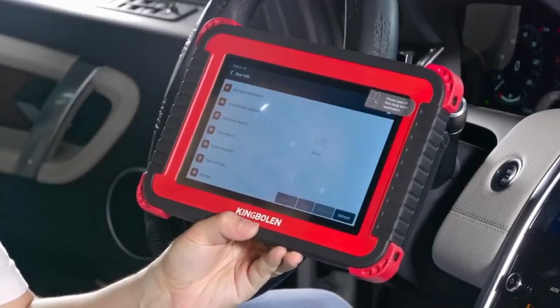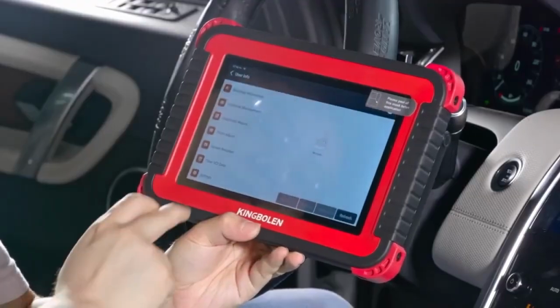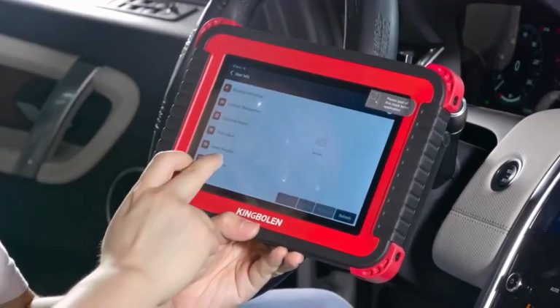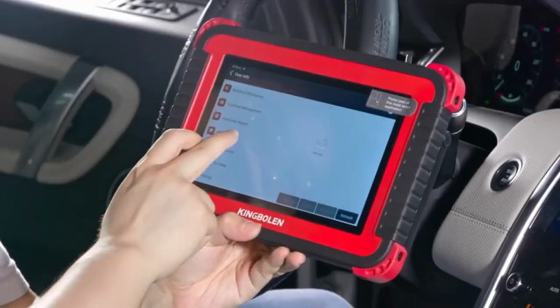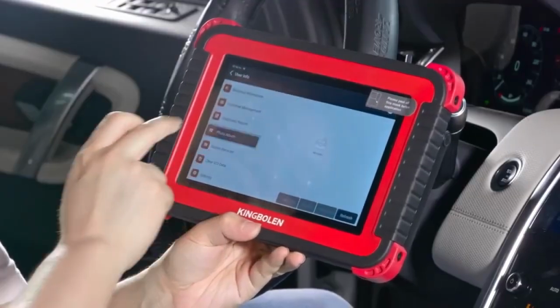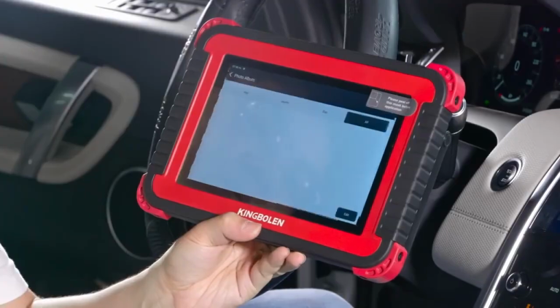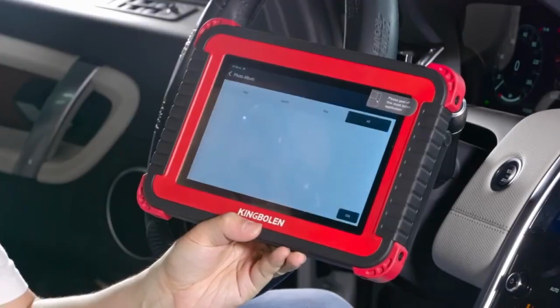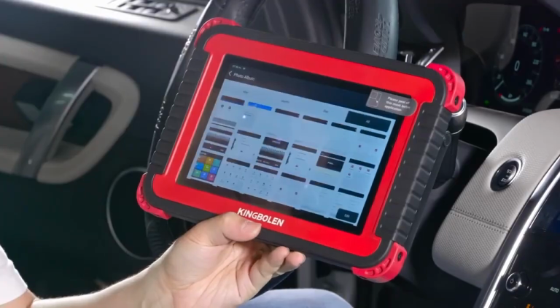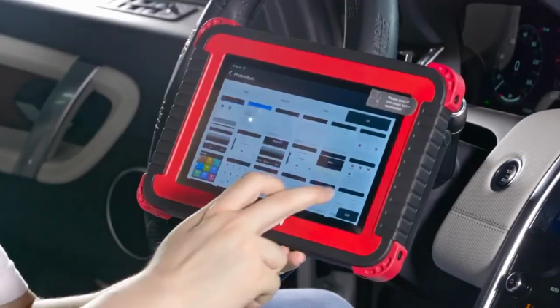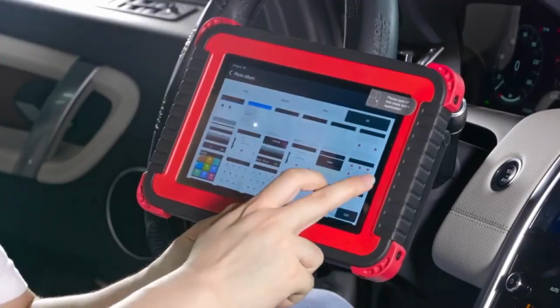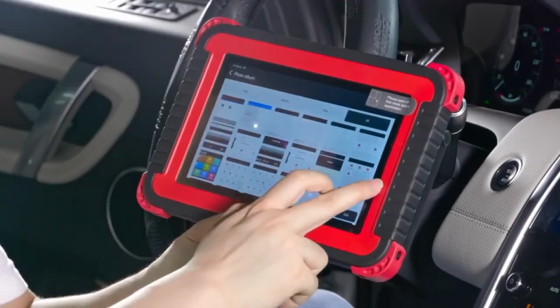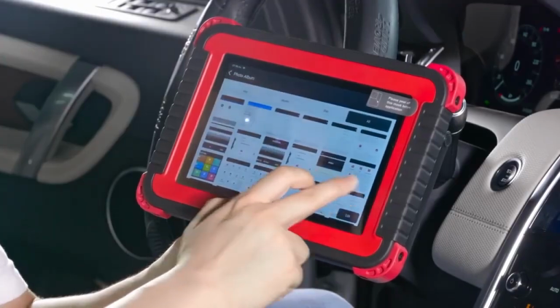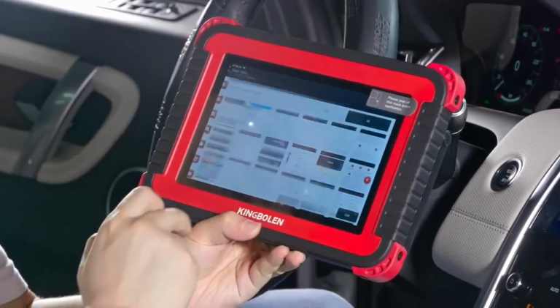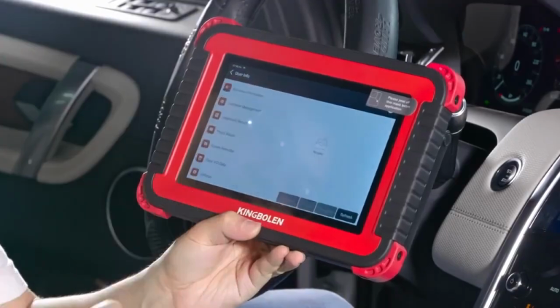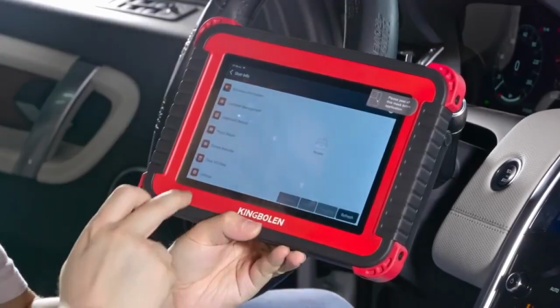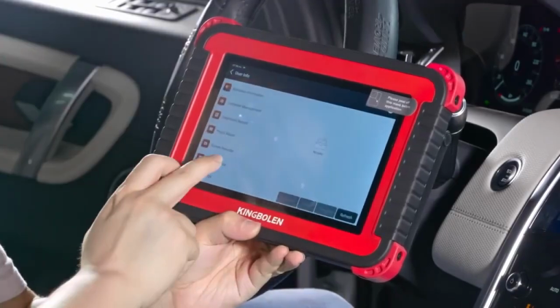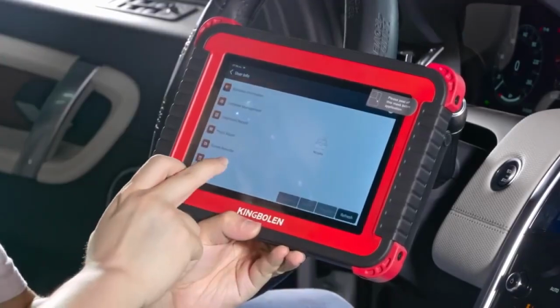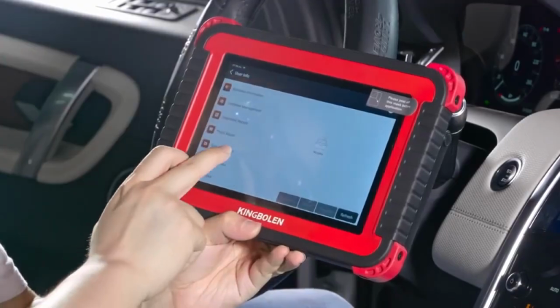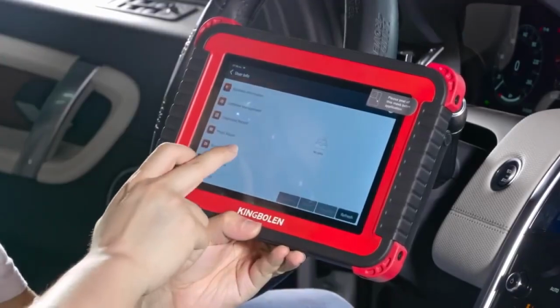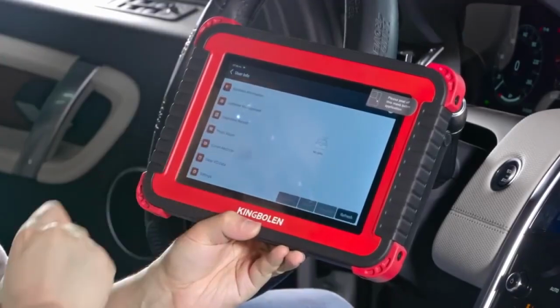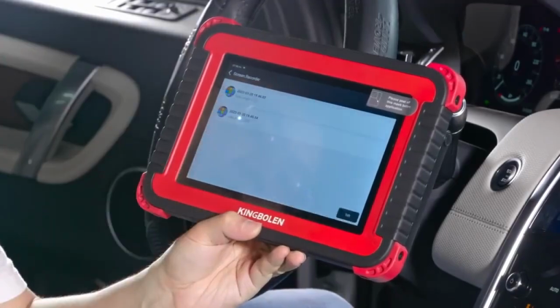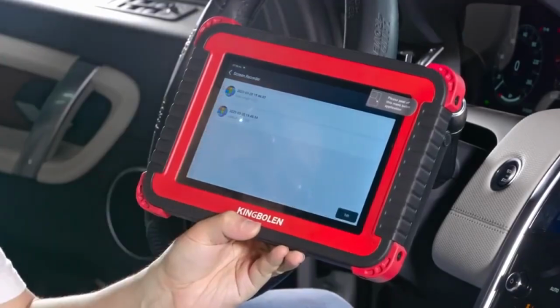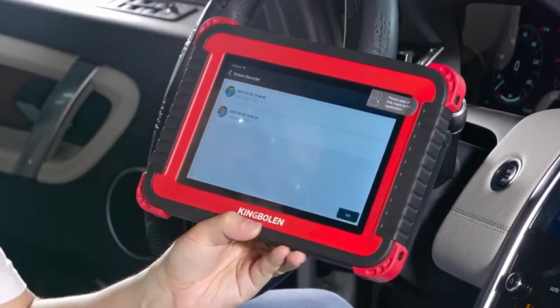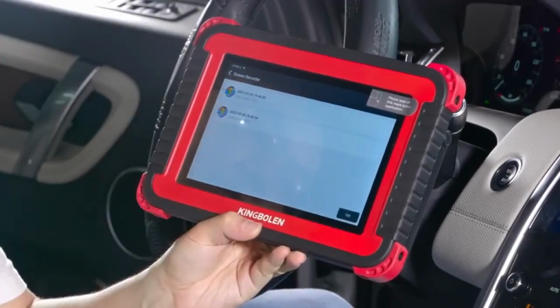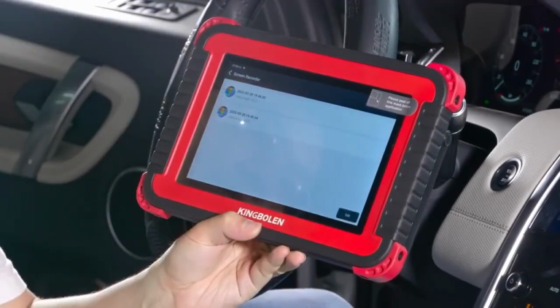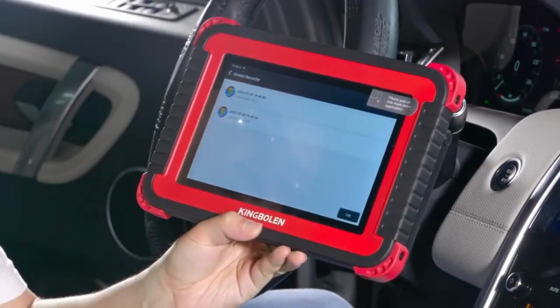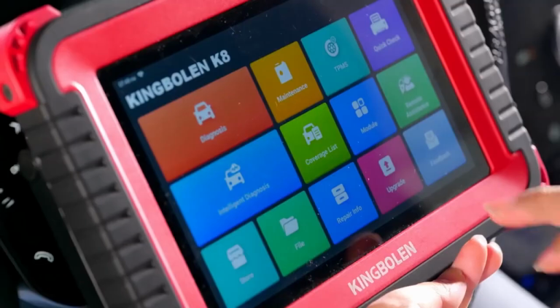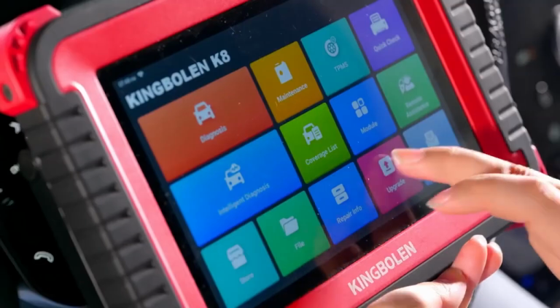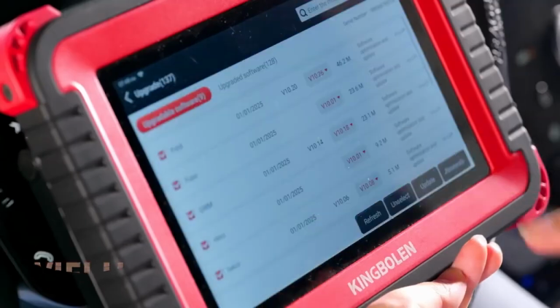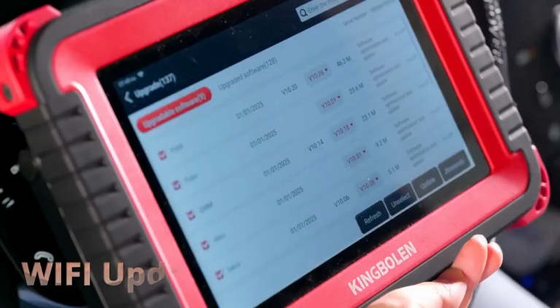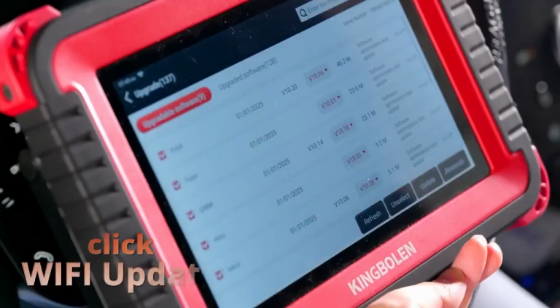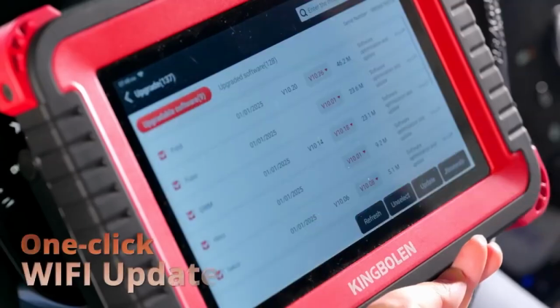KingBowland's reputation for reliability and innovation shines through in this model, making it one of the best OBD2 scanners for all cars.